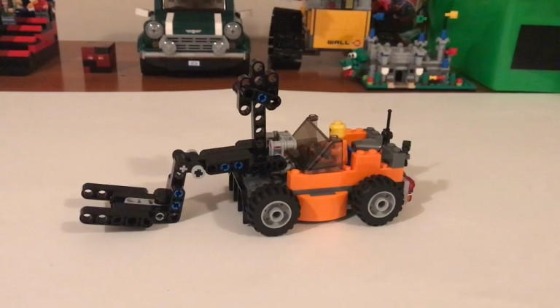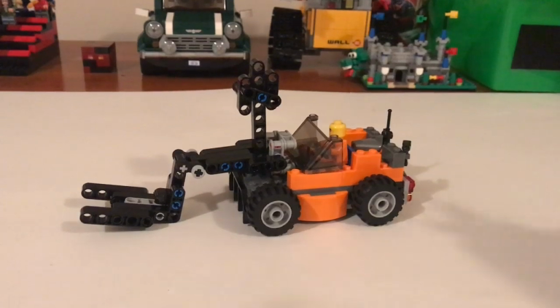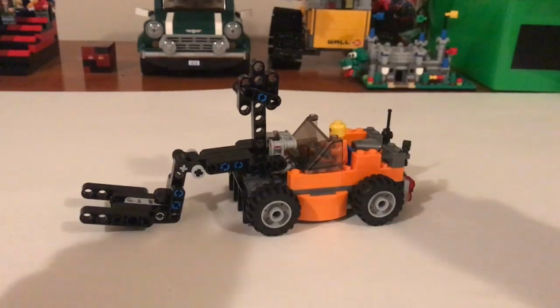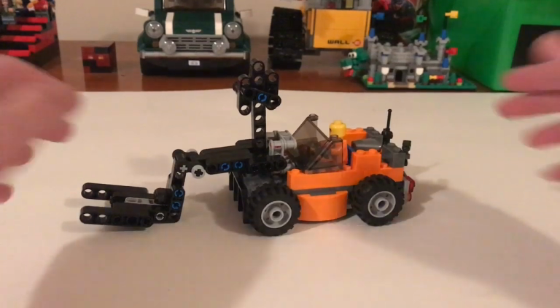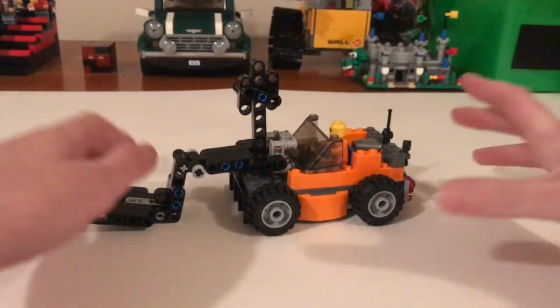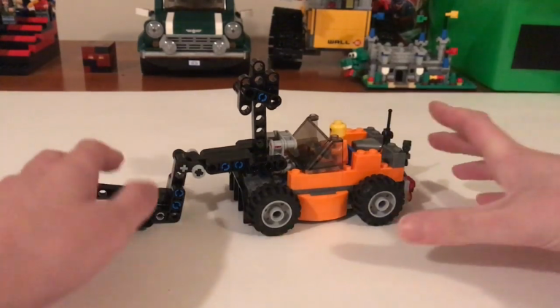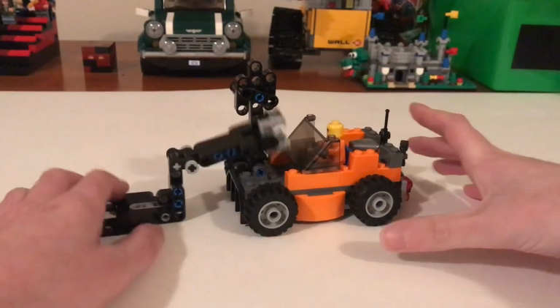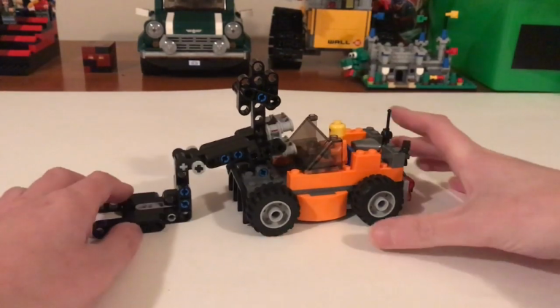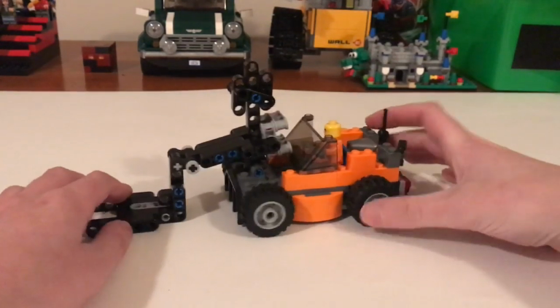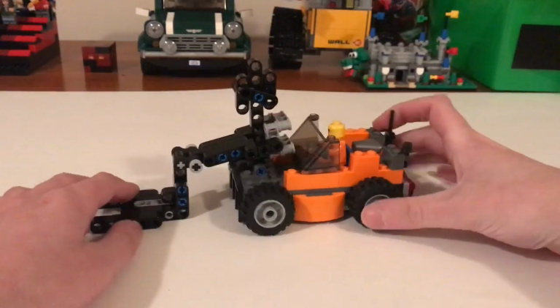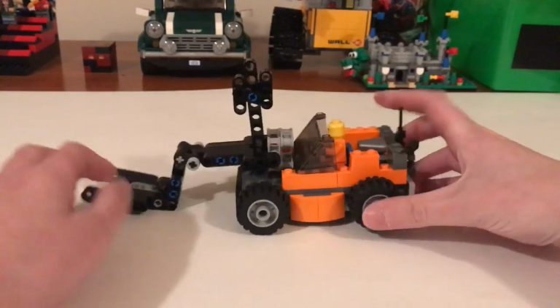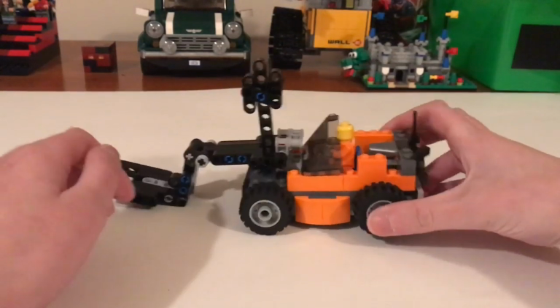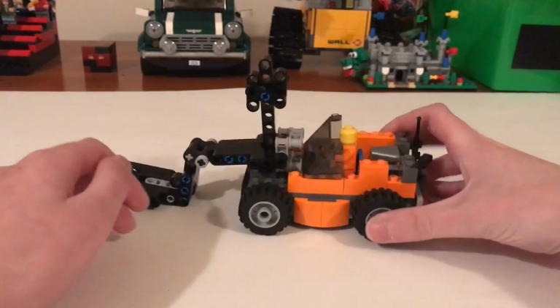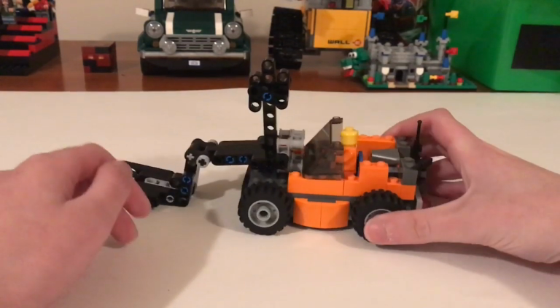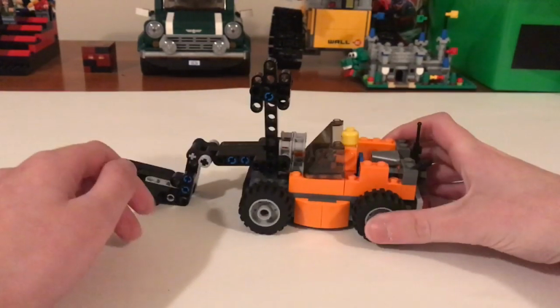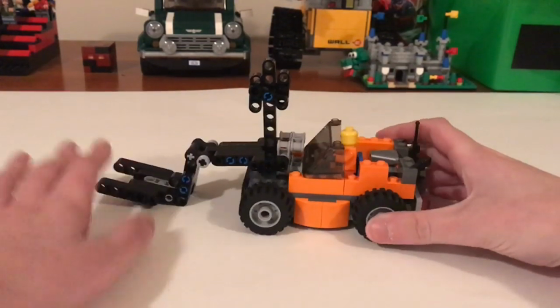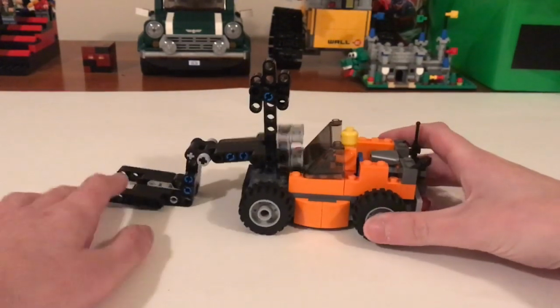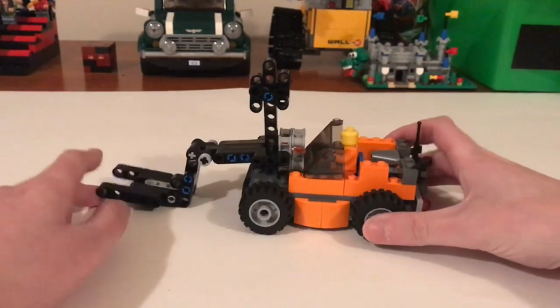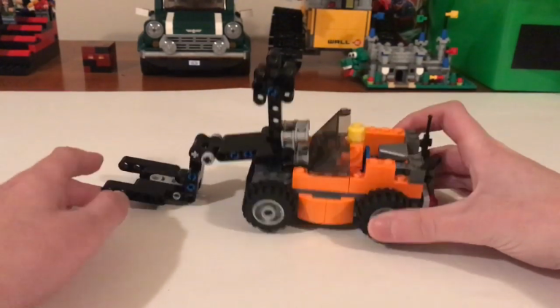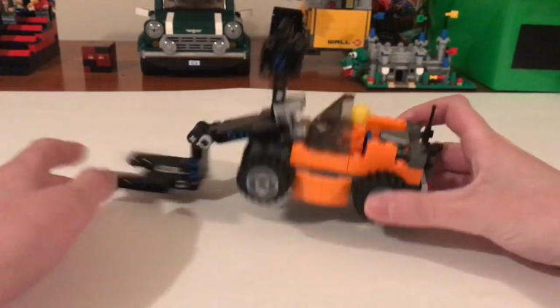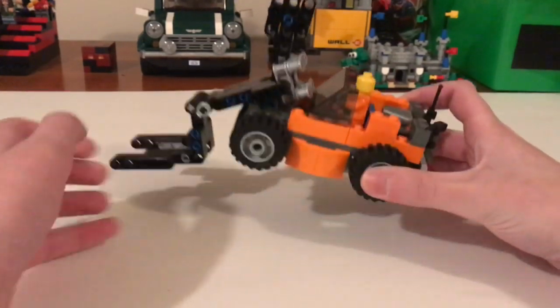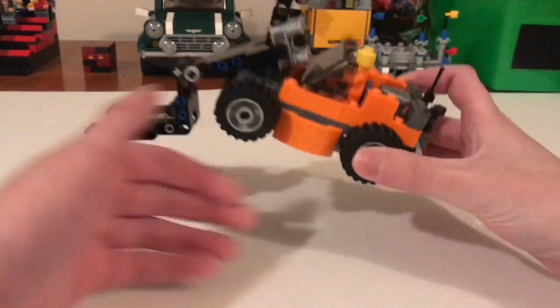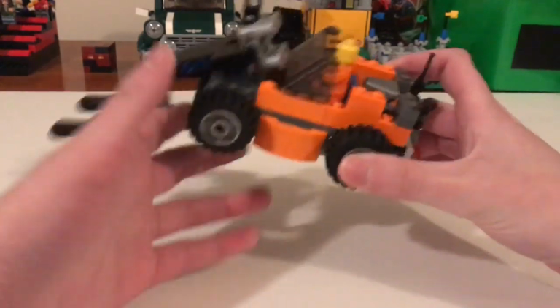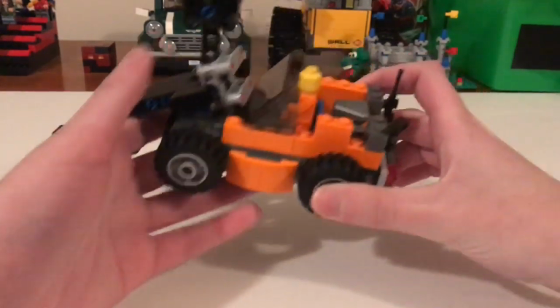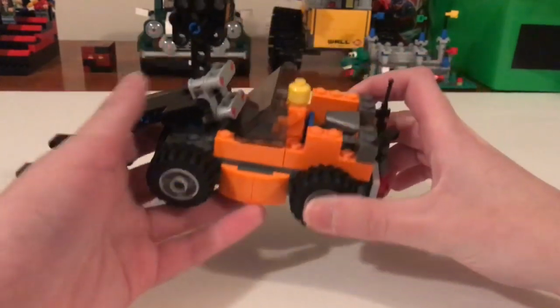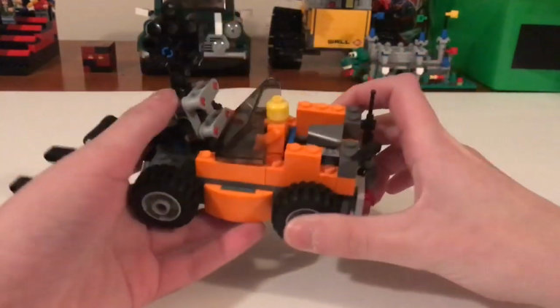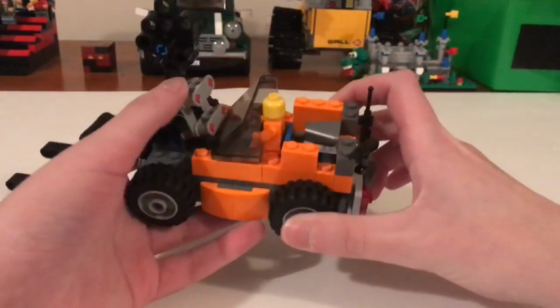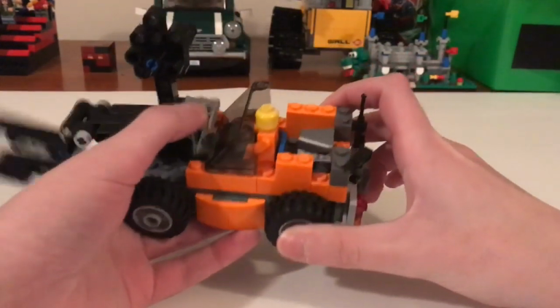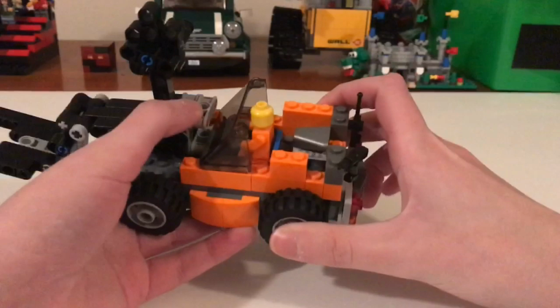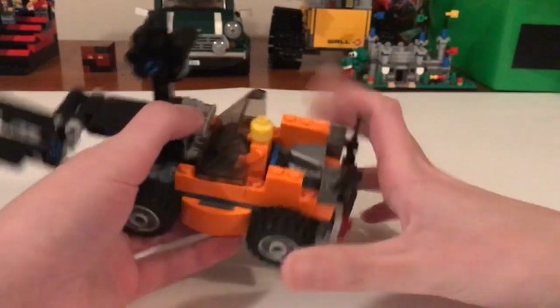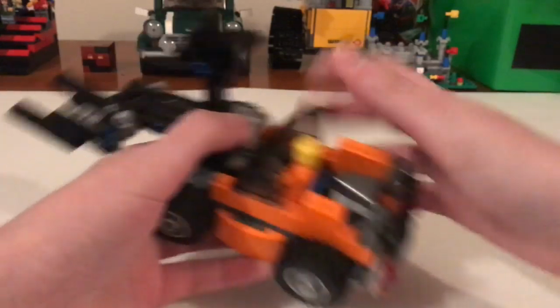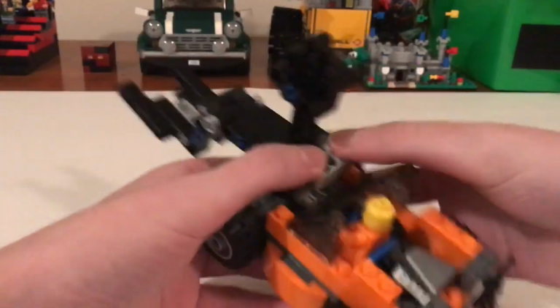What's going on guys, it's Ashford from Hashtag Bricks here with a new MOC.